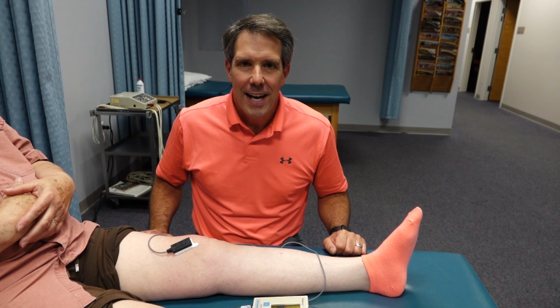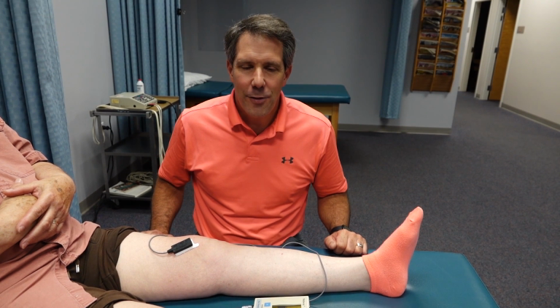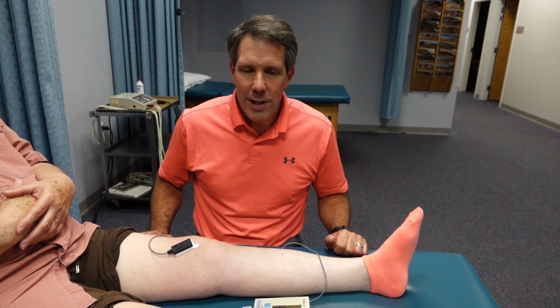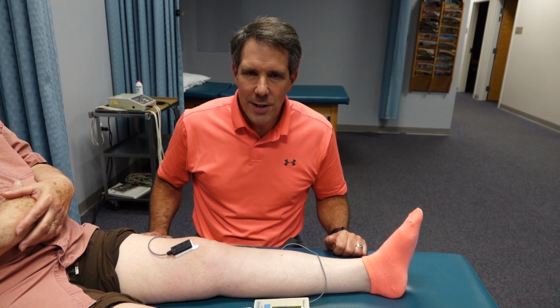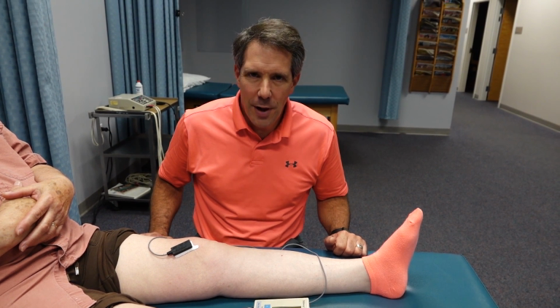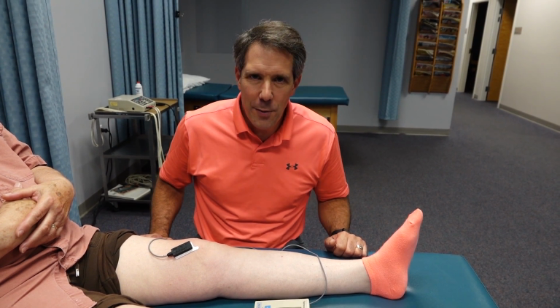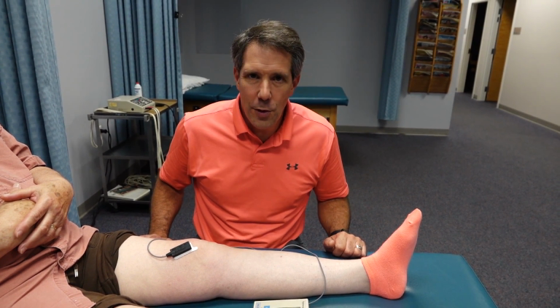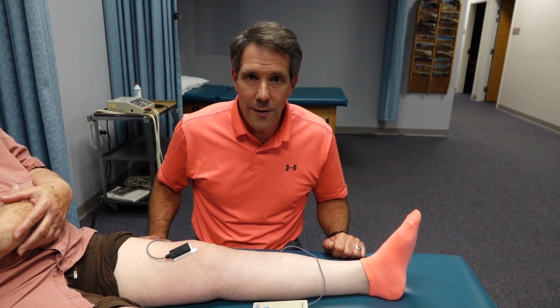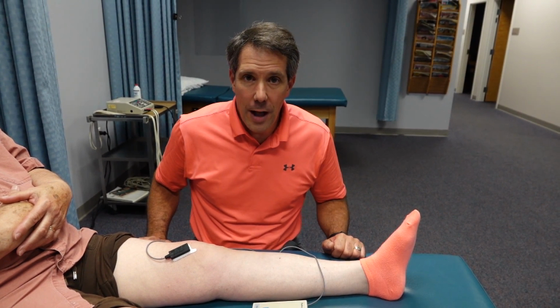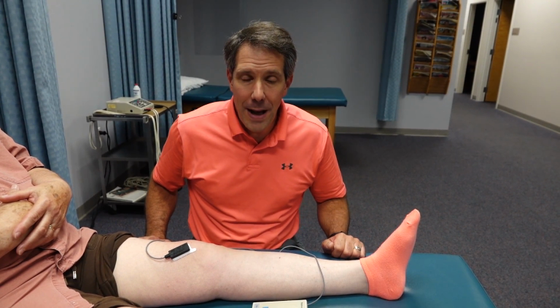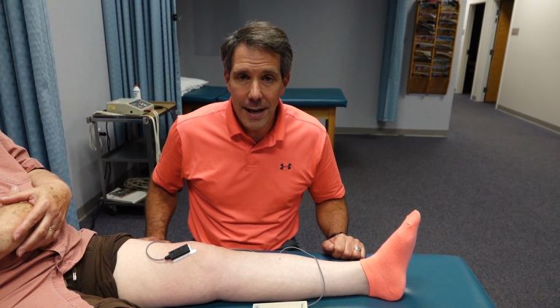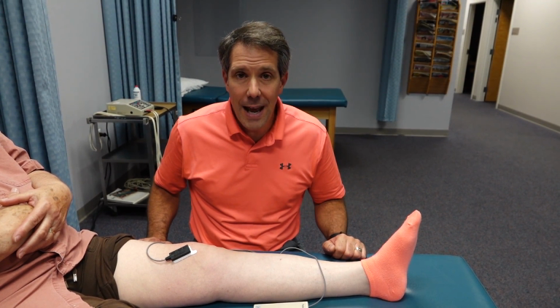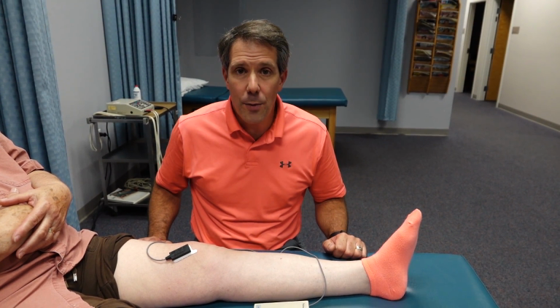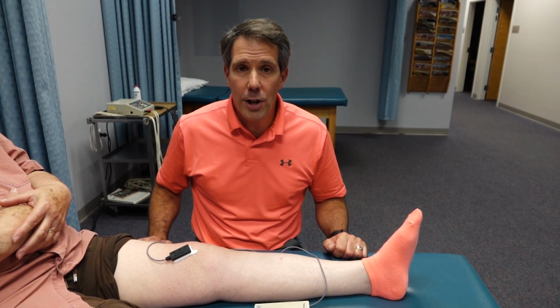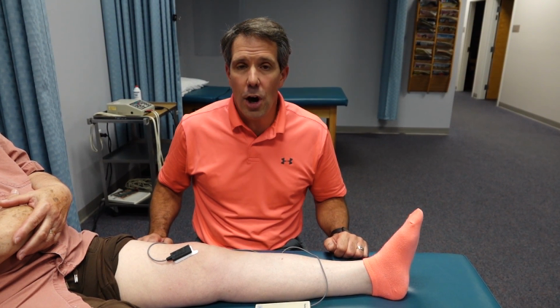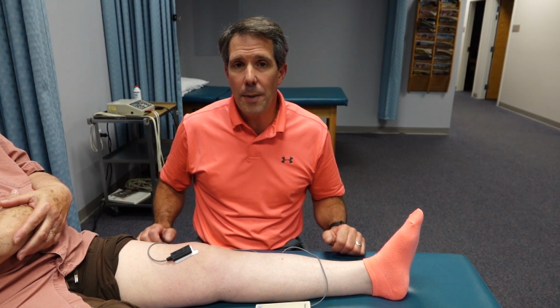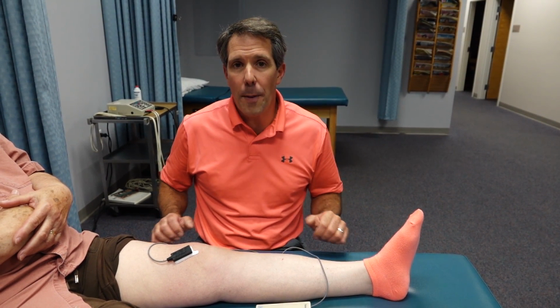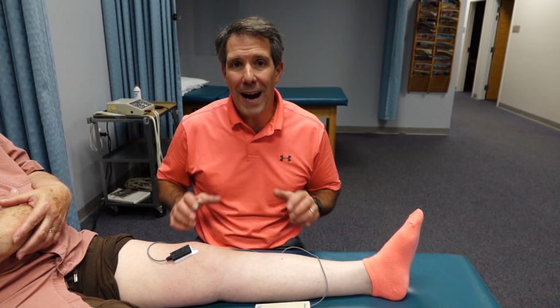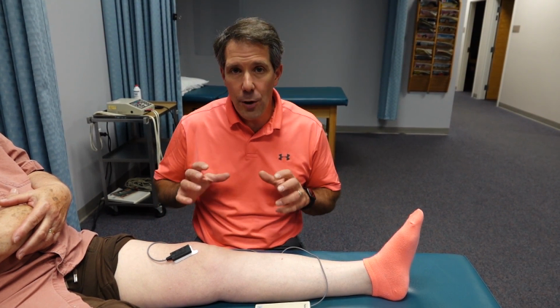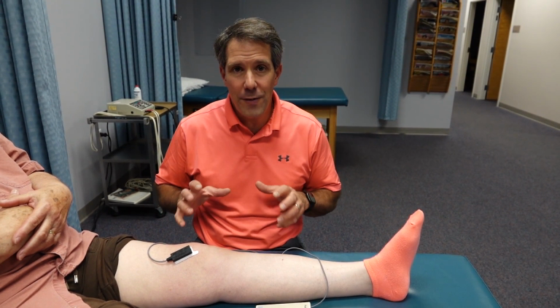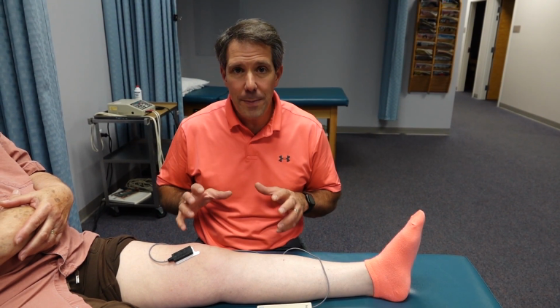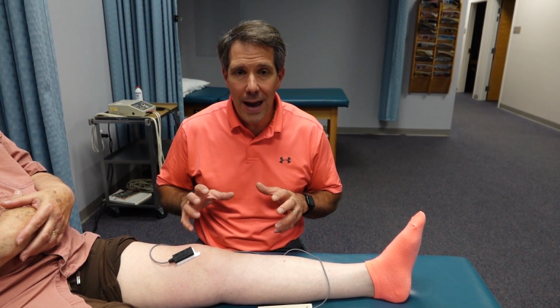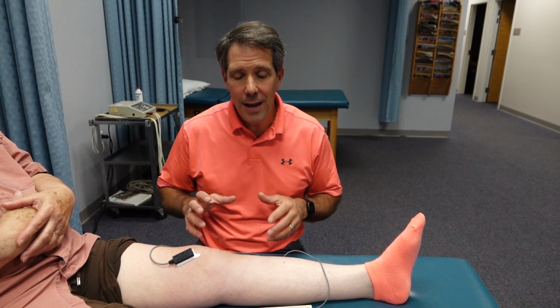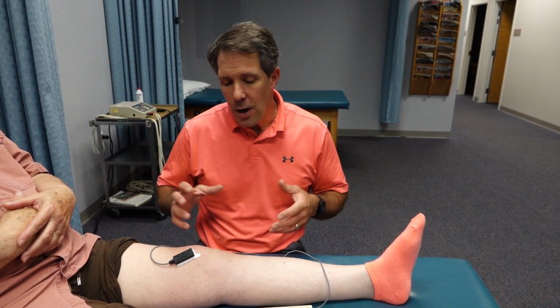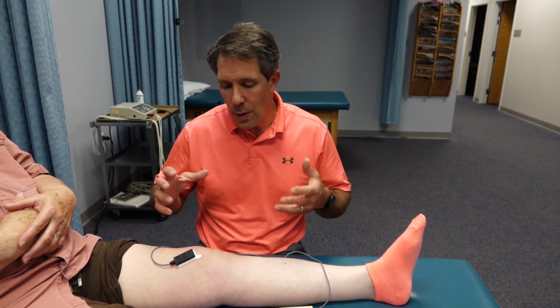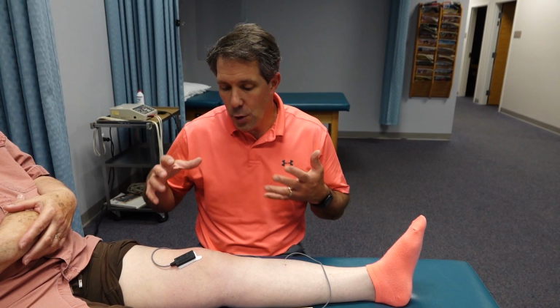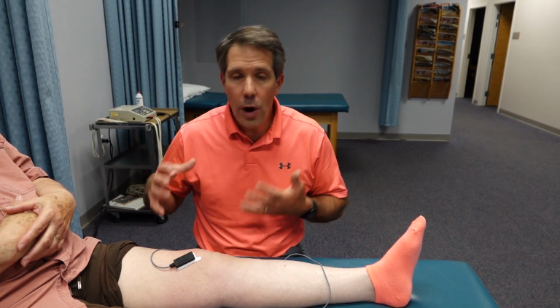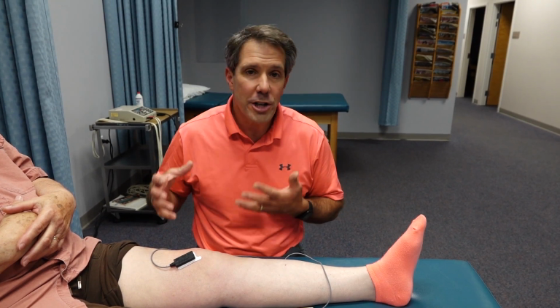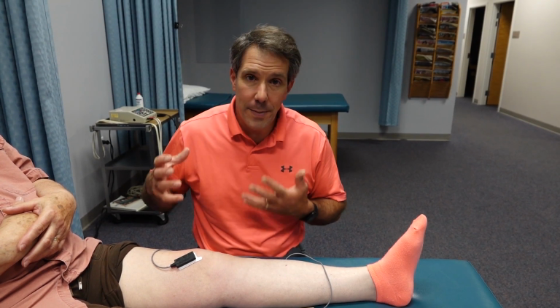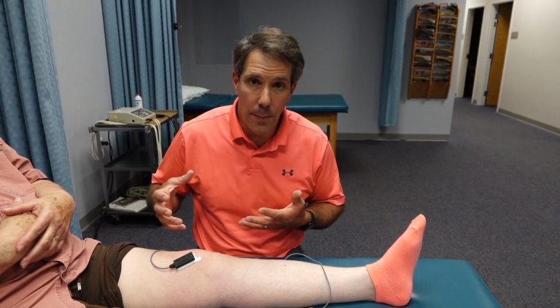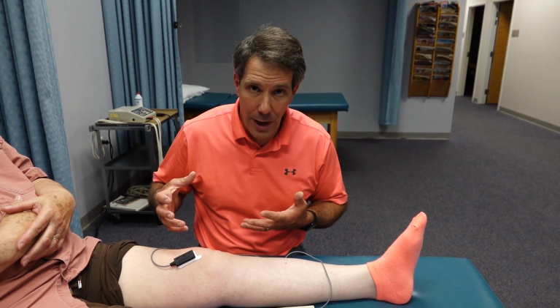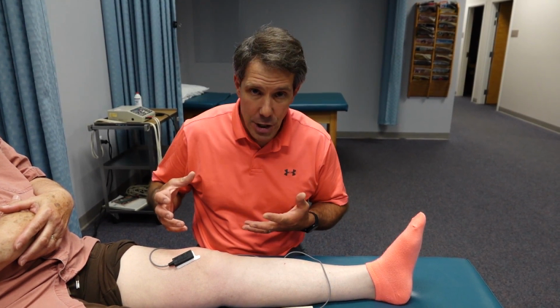Hi everyone, this is Paul from OrthoEvalPal. Today I want to talk about biofeedback with quadriceps suppression.